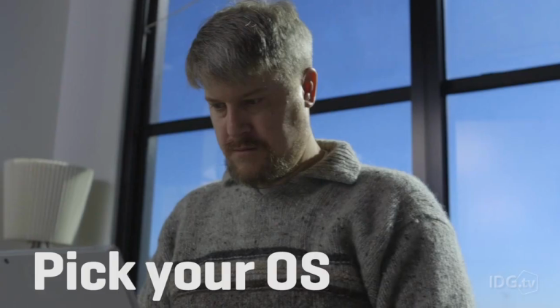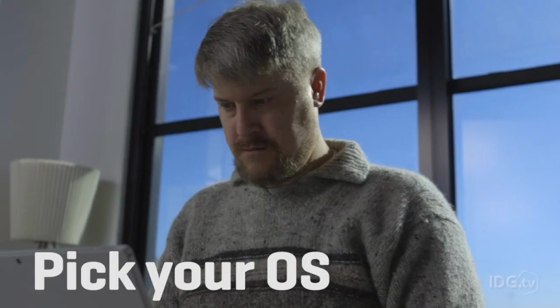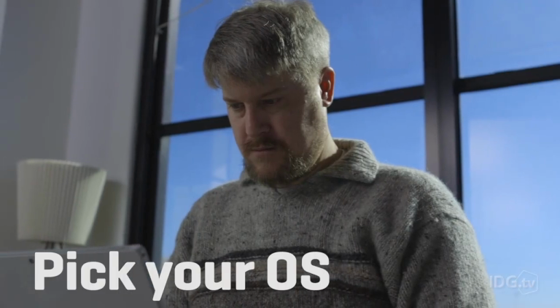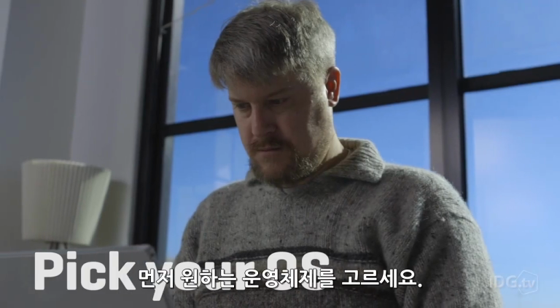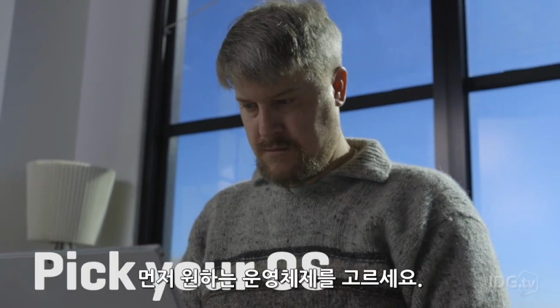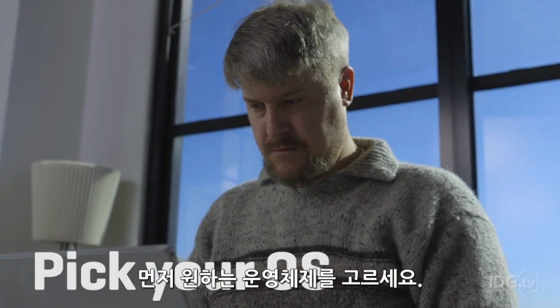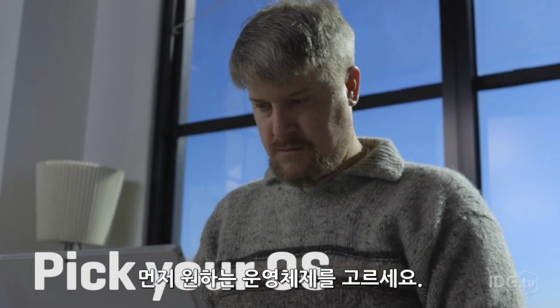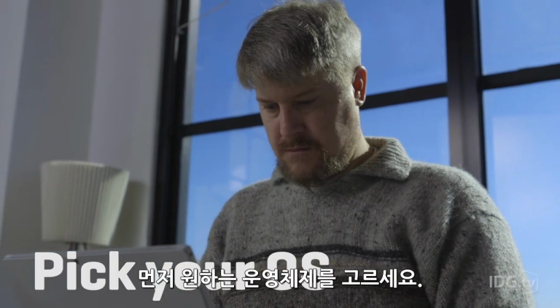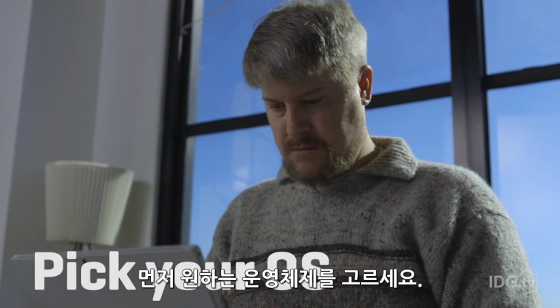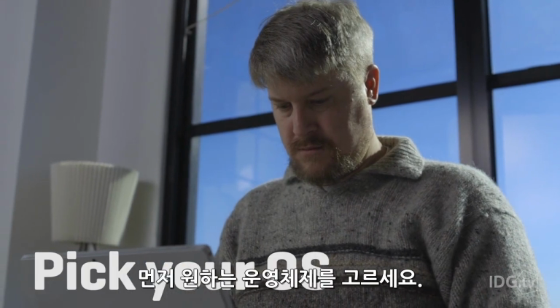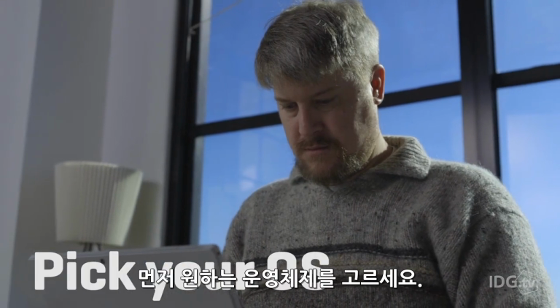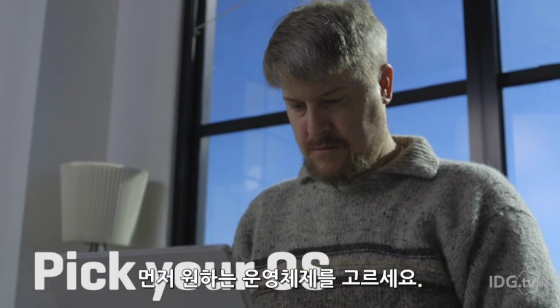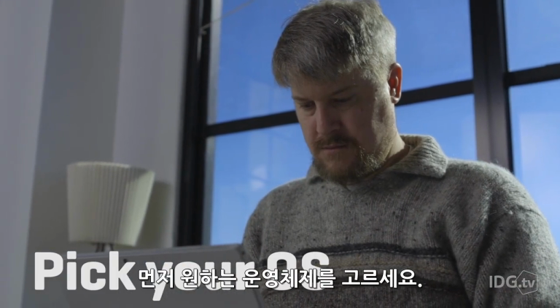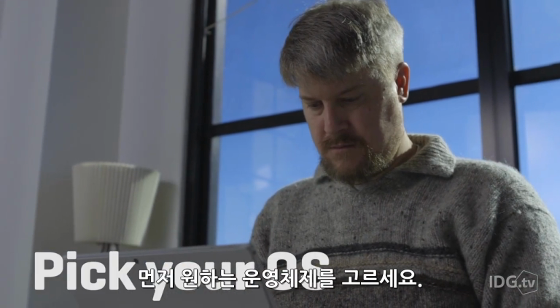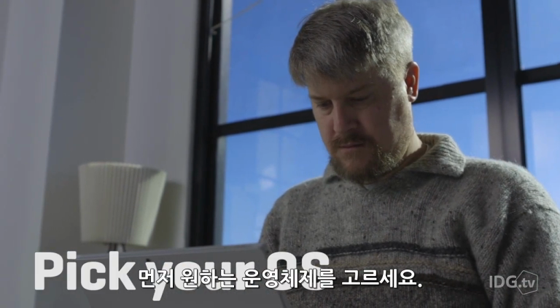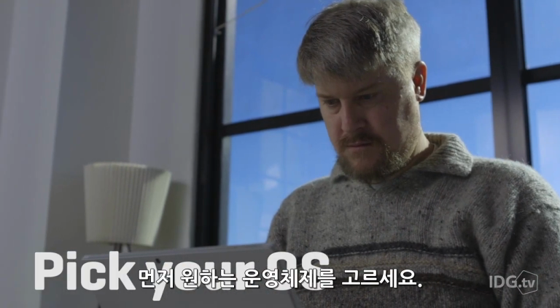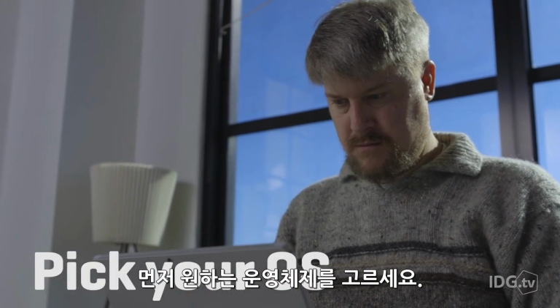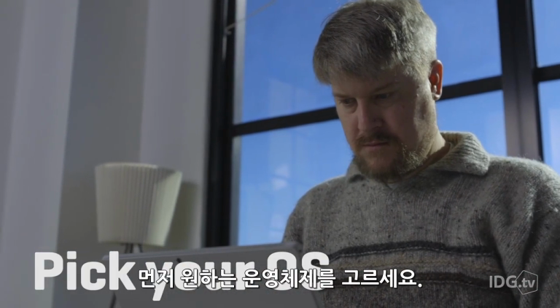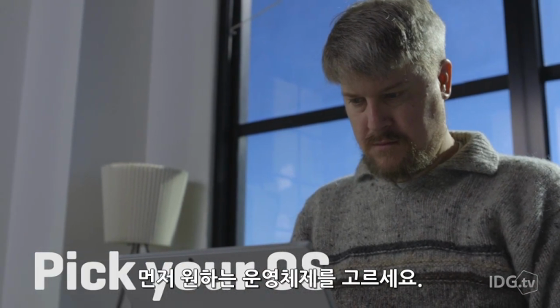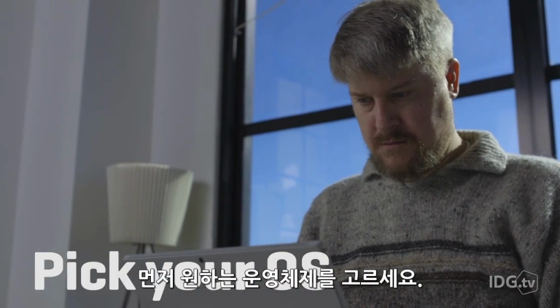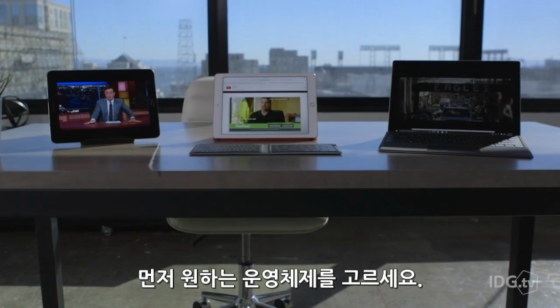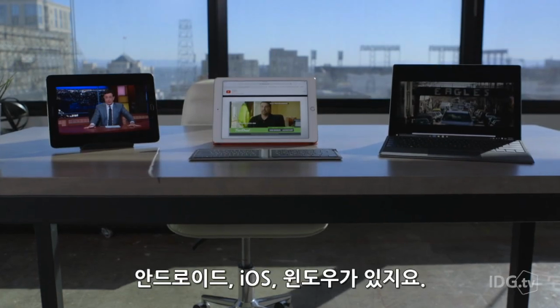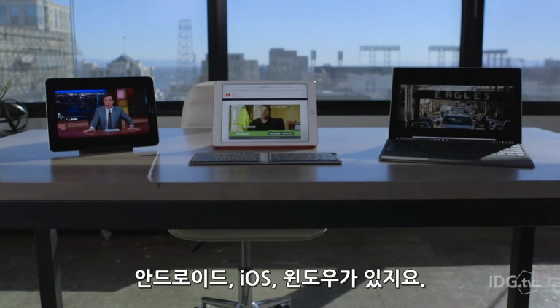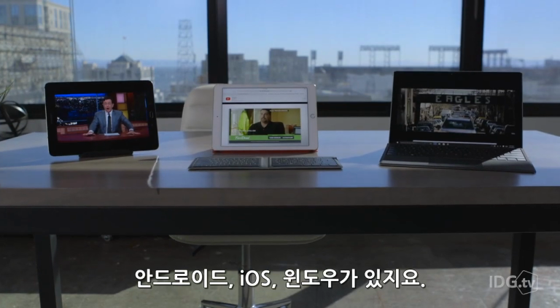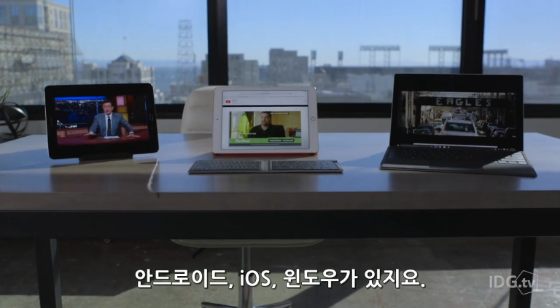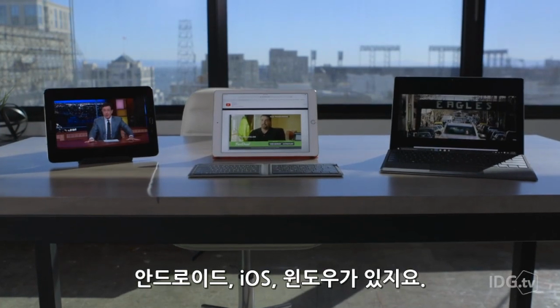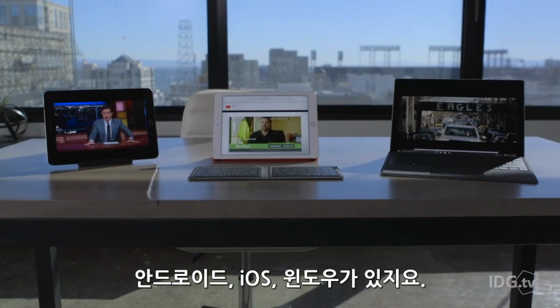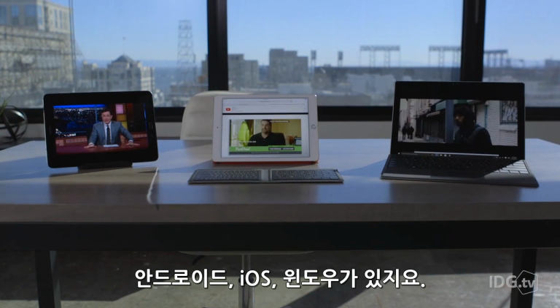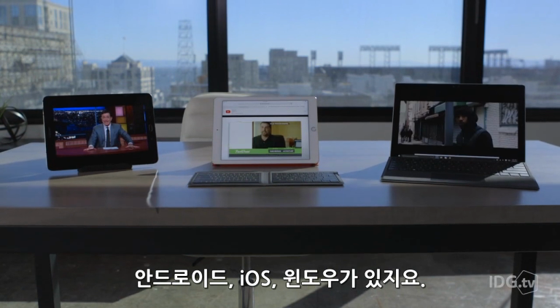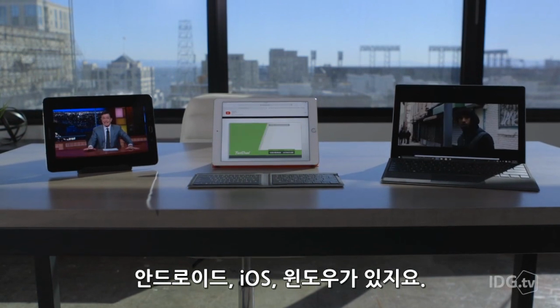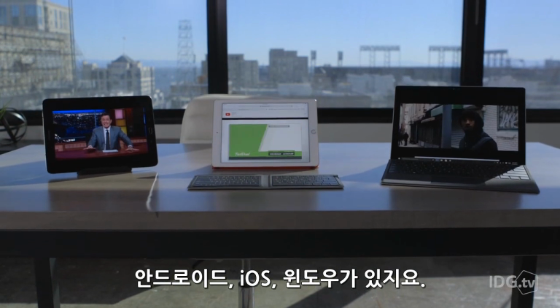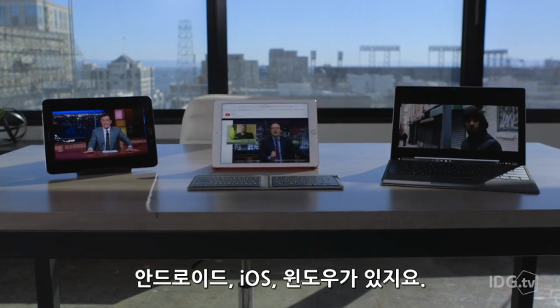First off, figure out what operating system you want to invest in: Android, iOS, or Windows.